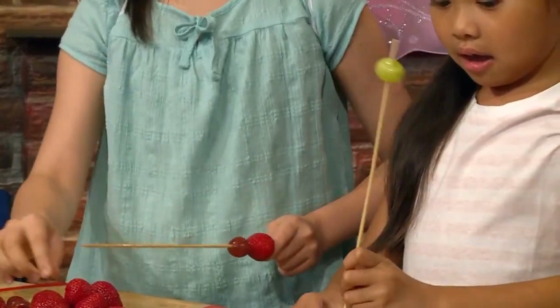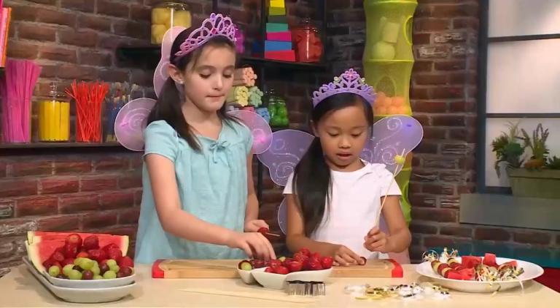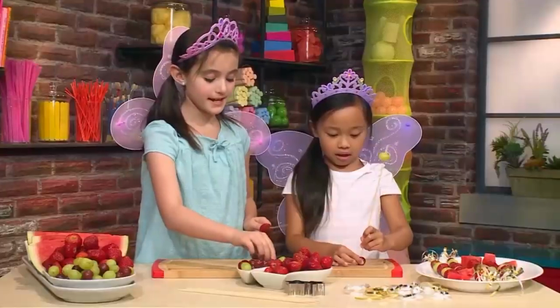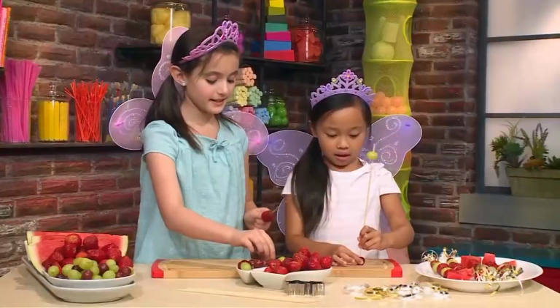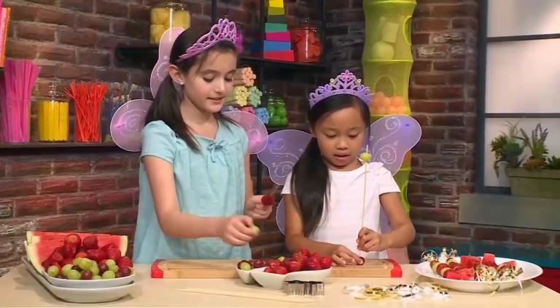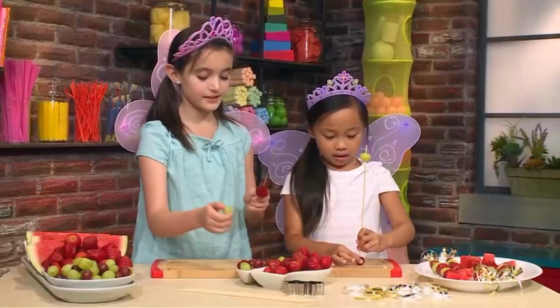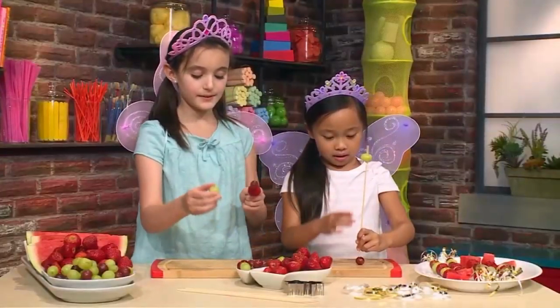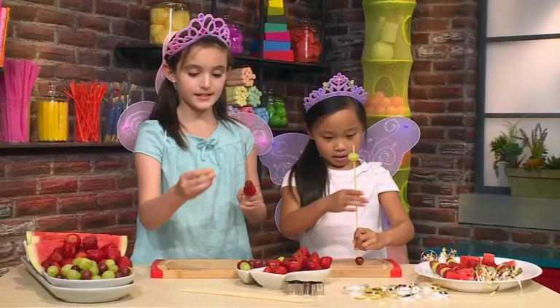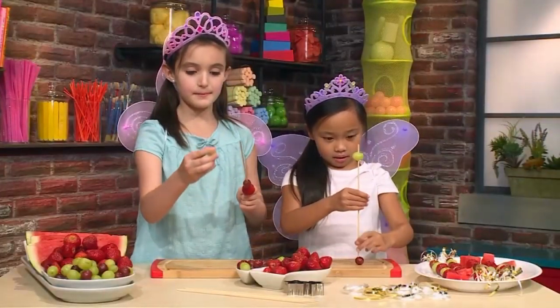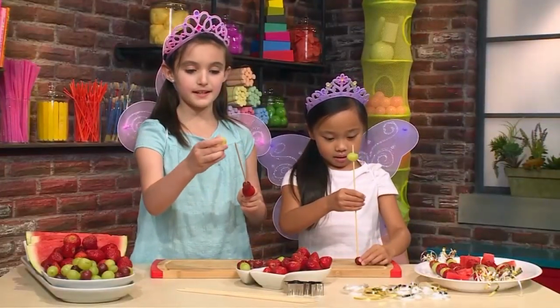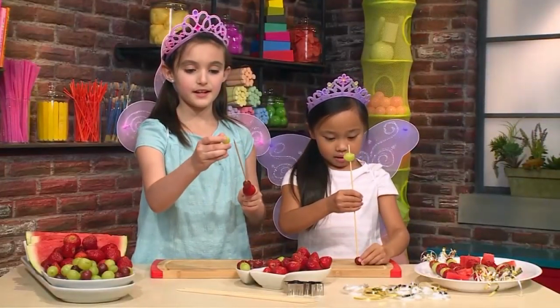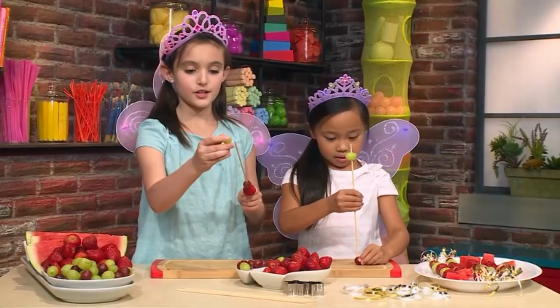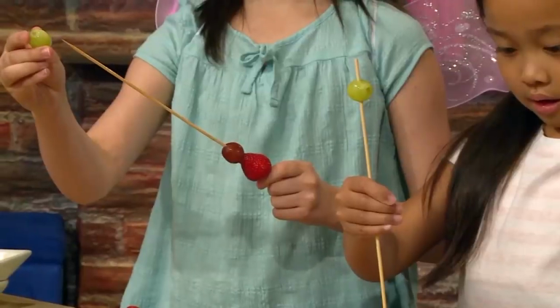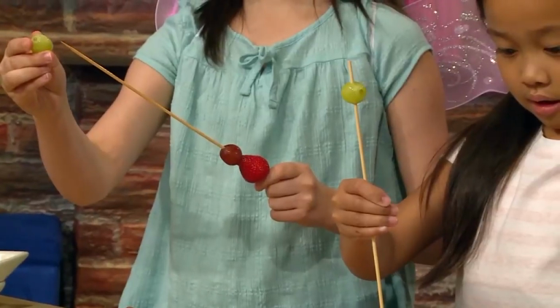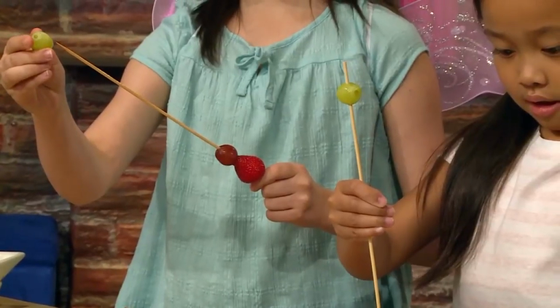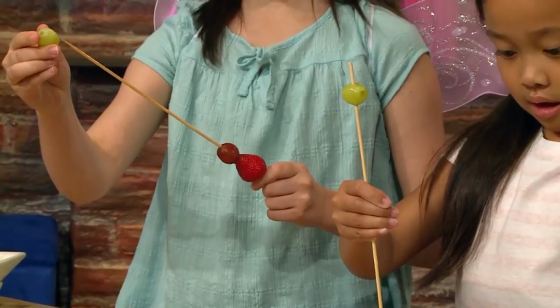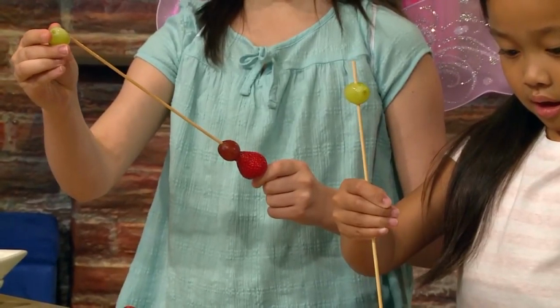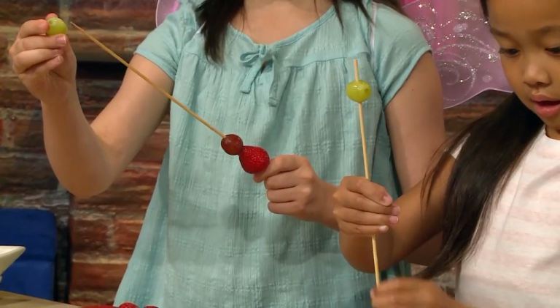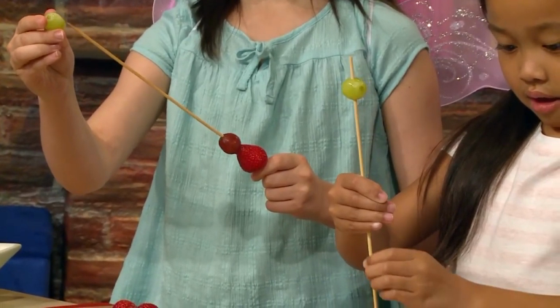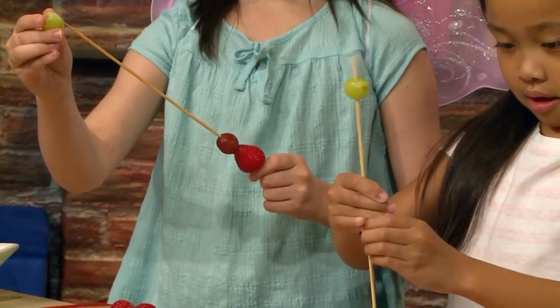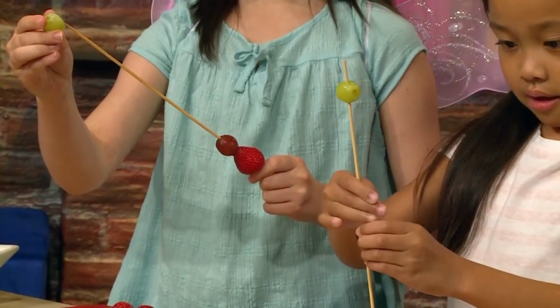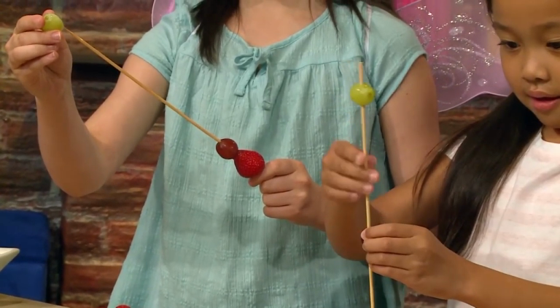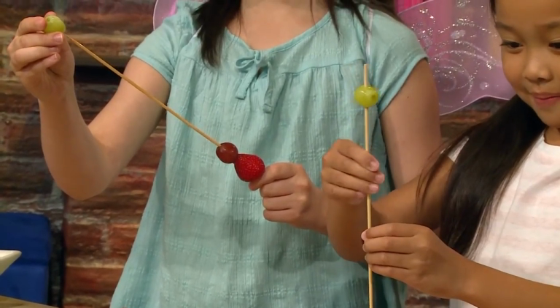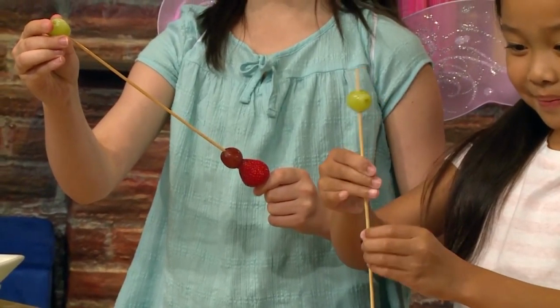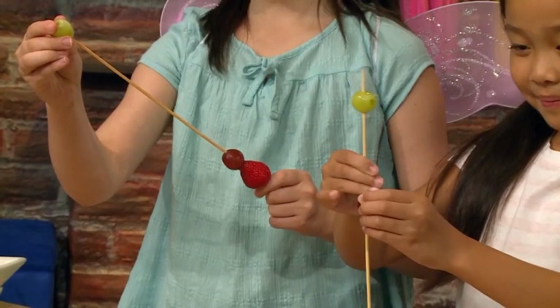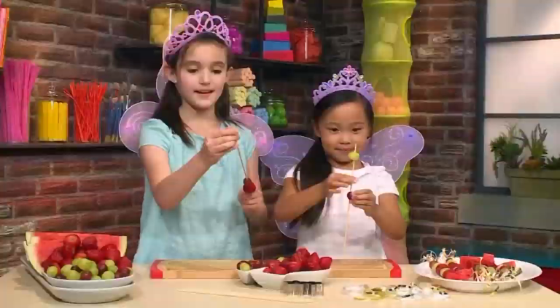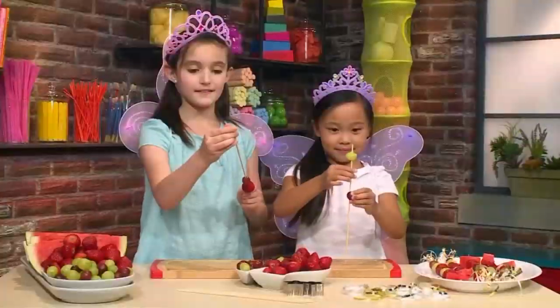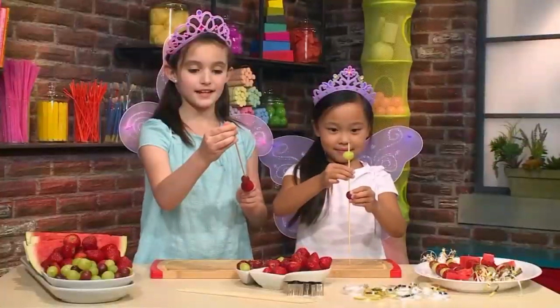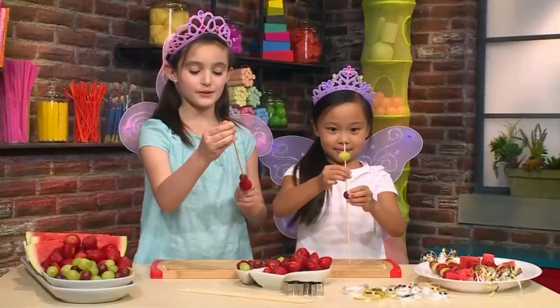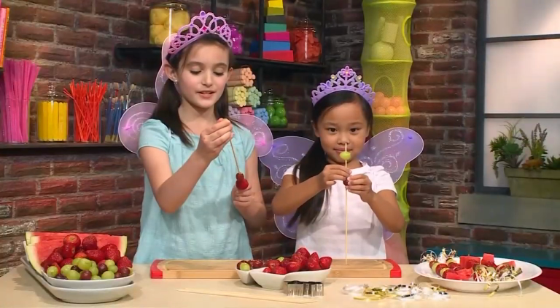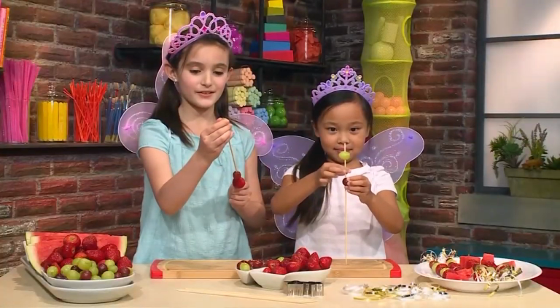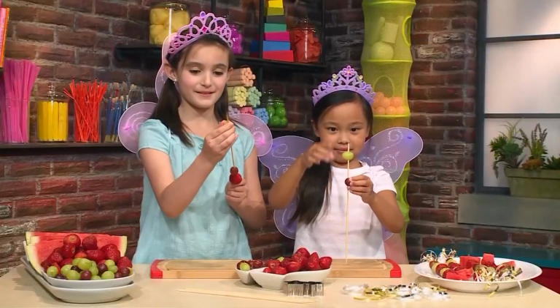Mine is going to be a strawberry, a red grape, and then a green grape.